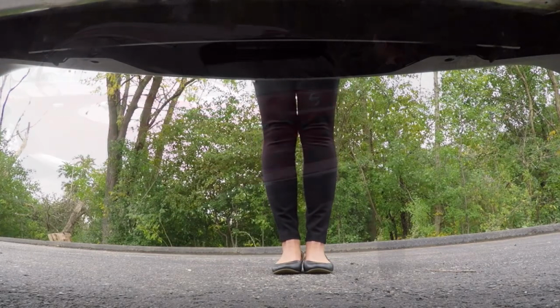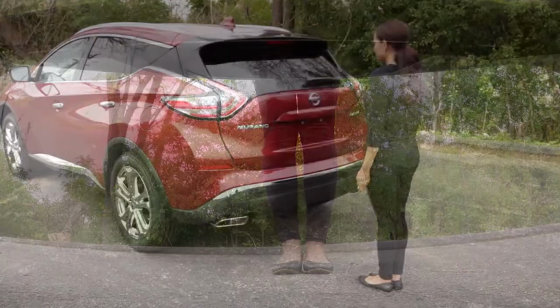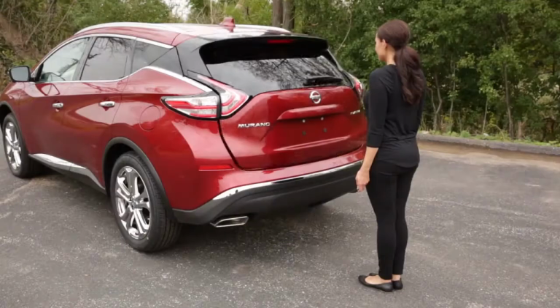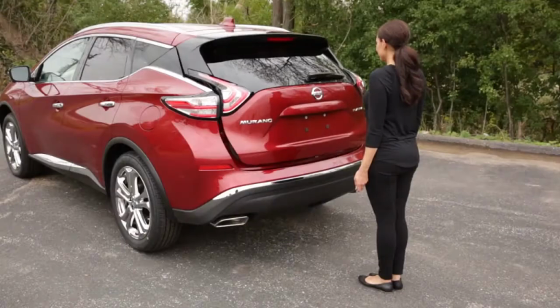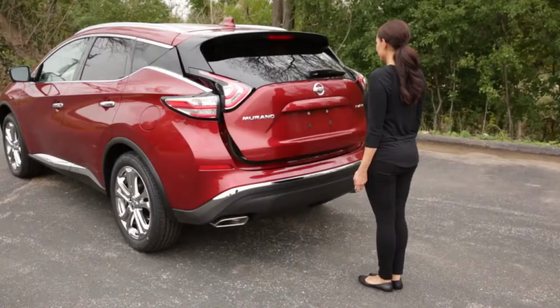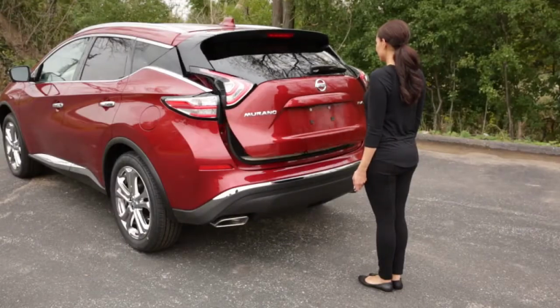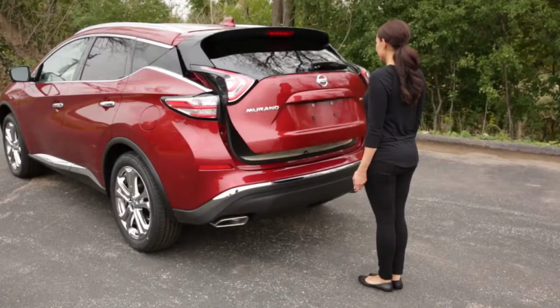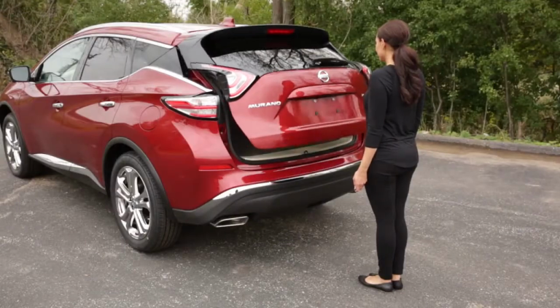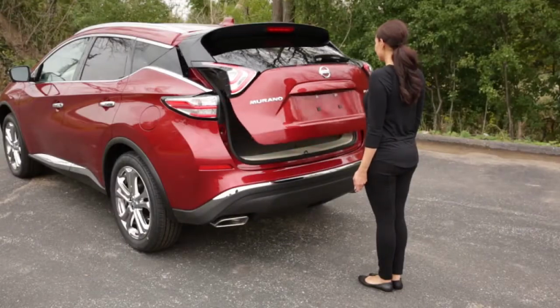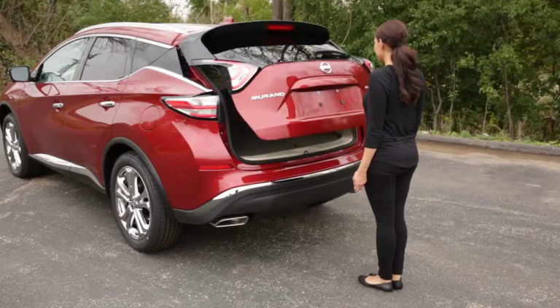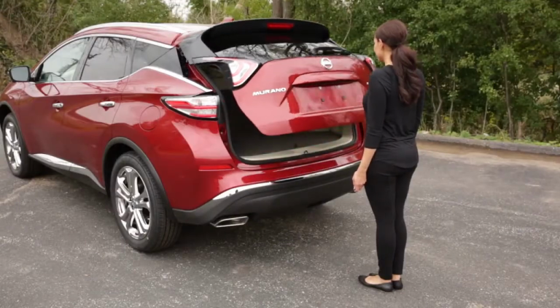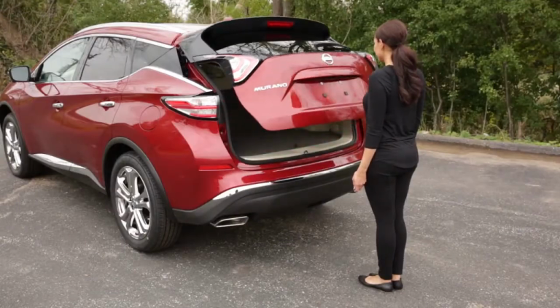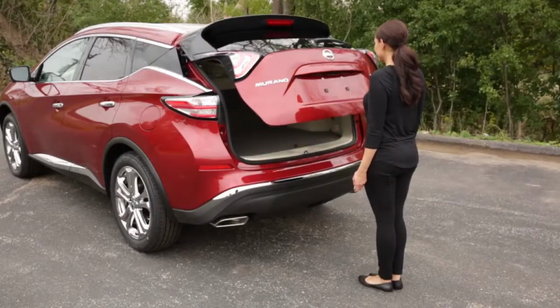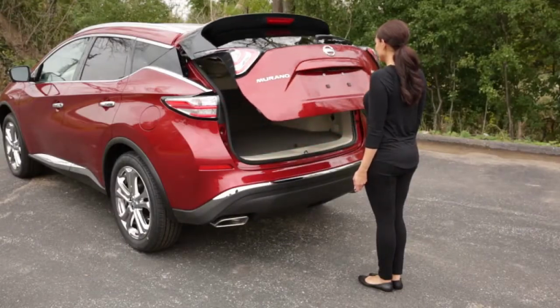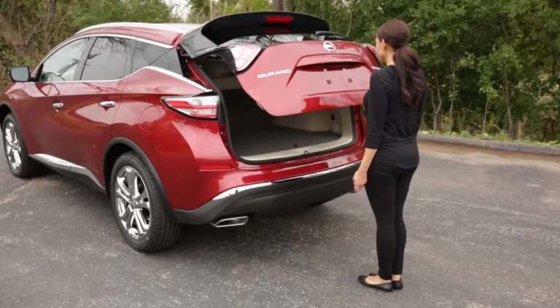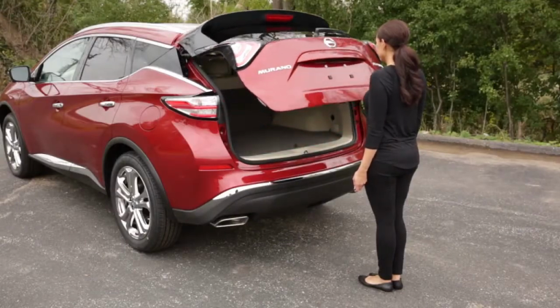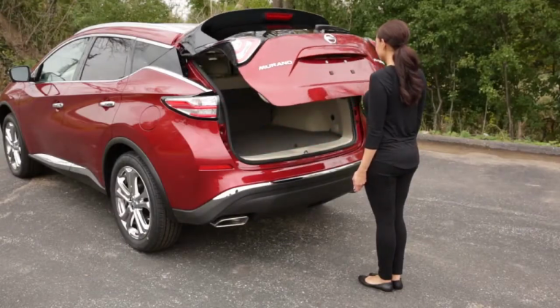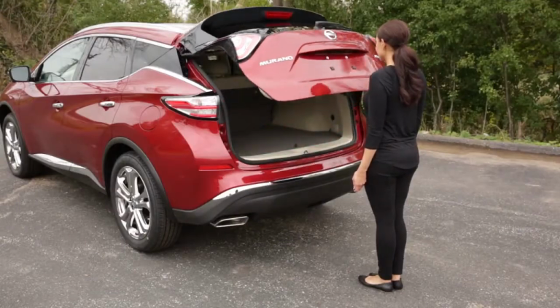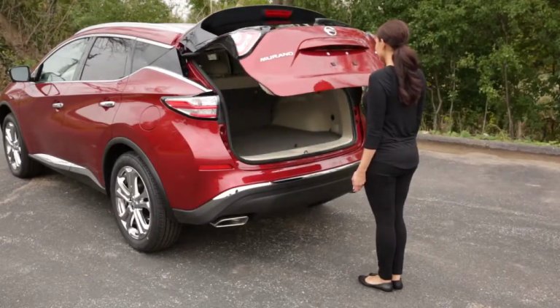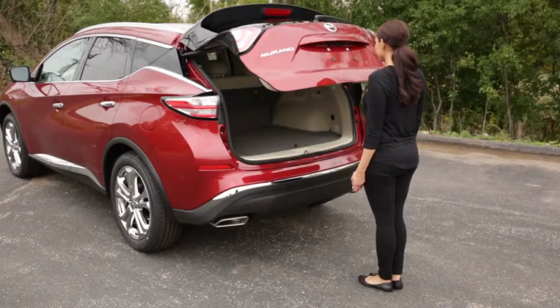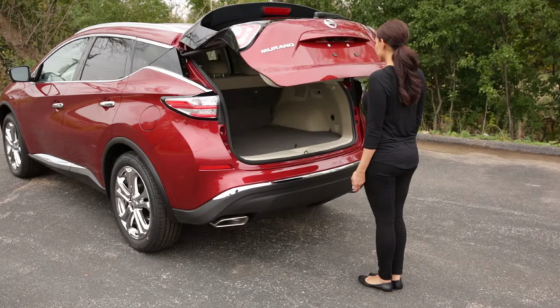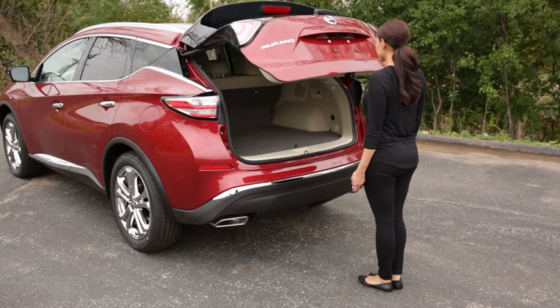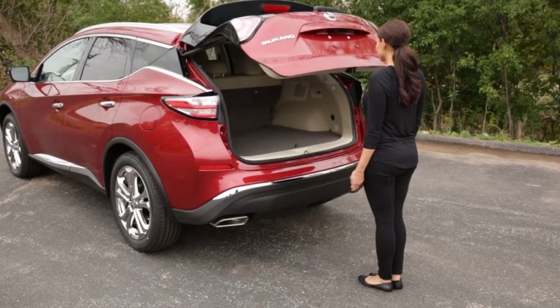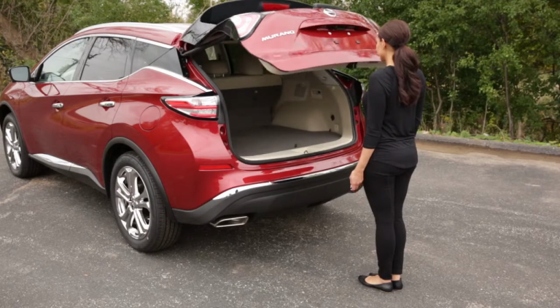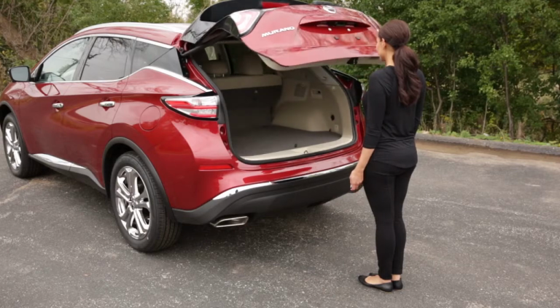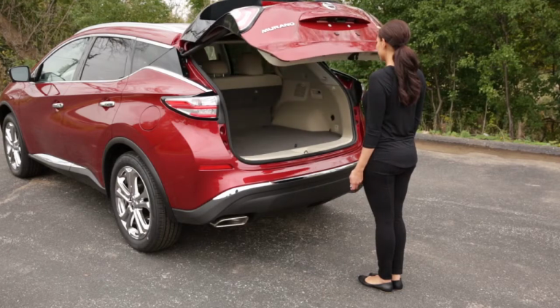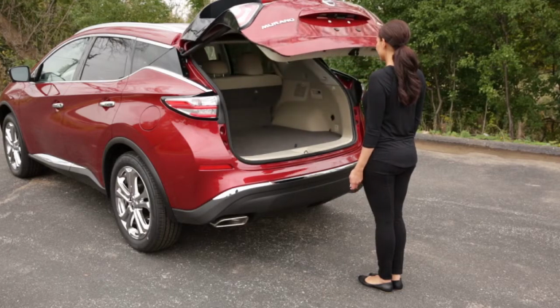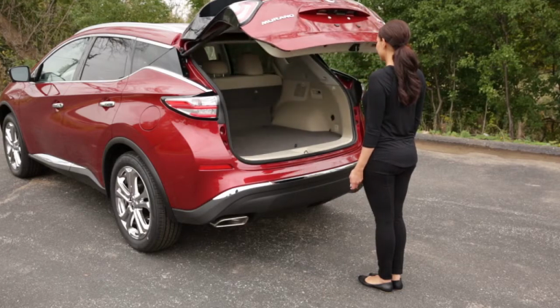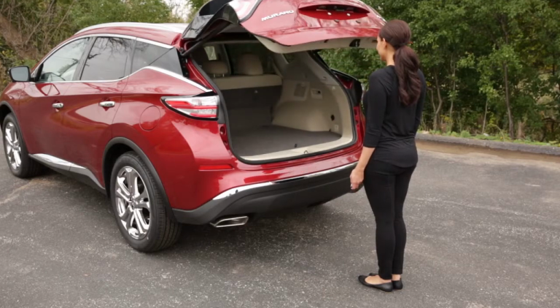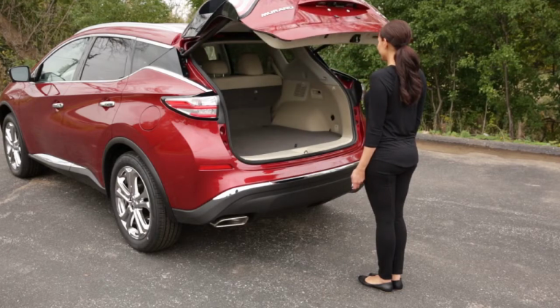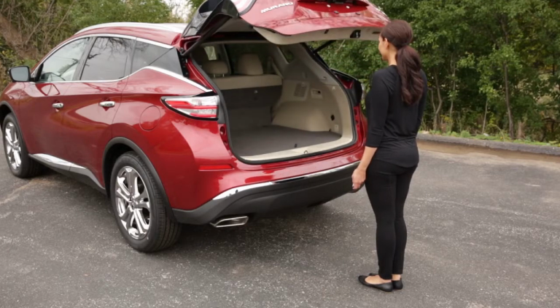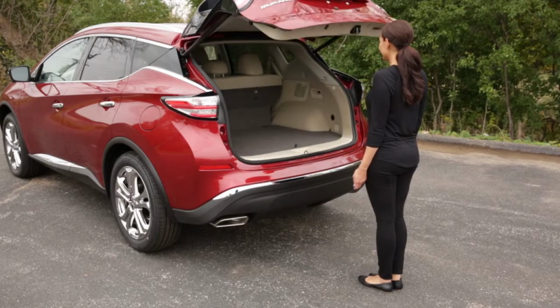Within 2 seconds, 3 beeps will sound and the liftgate will begin to open or close.